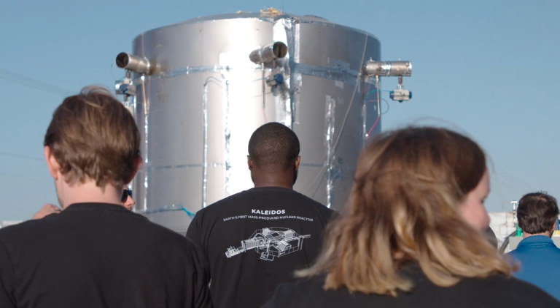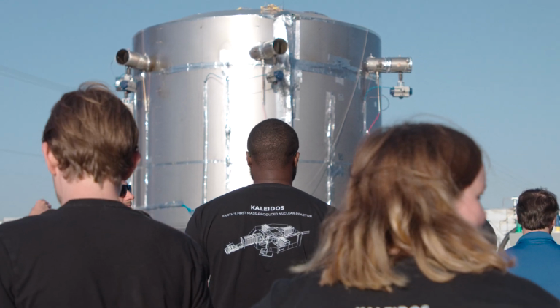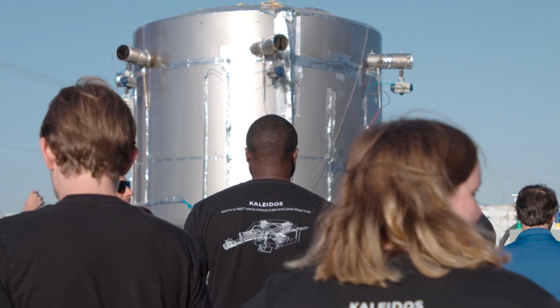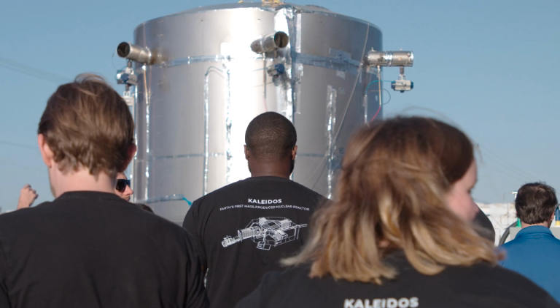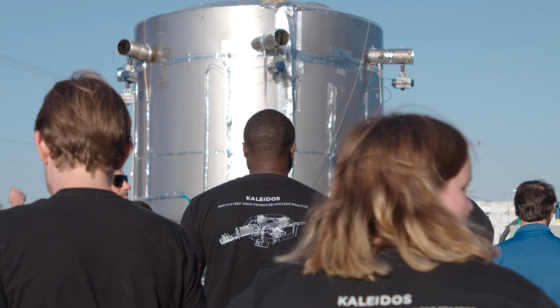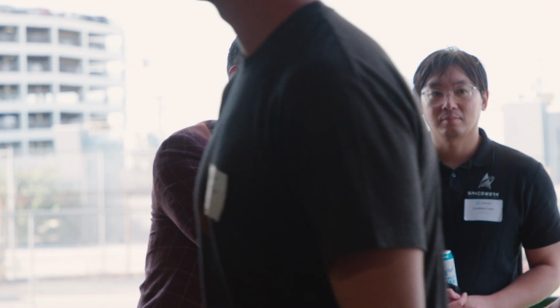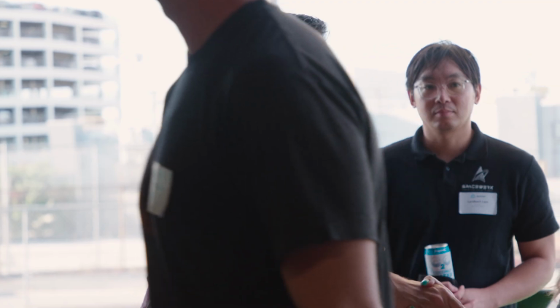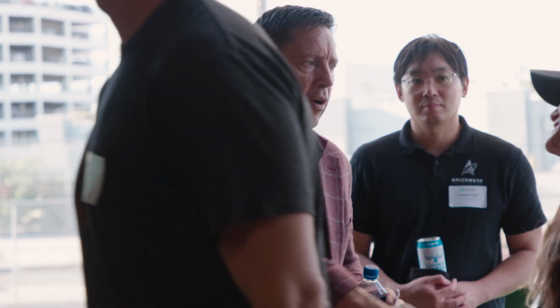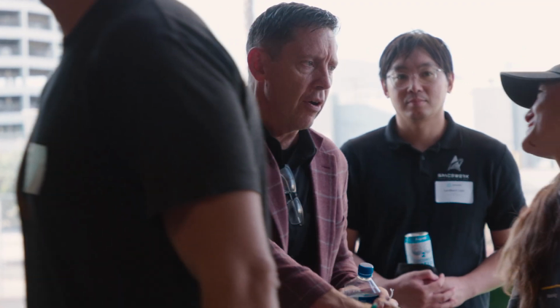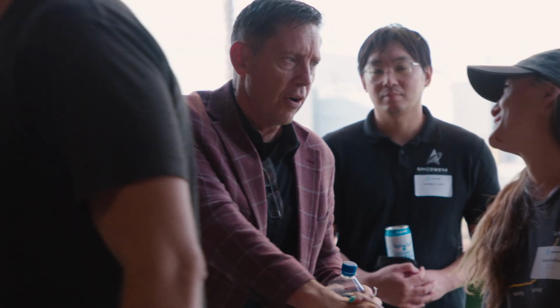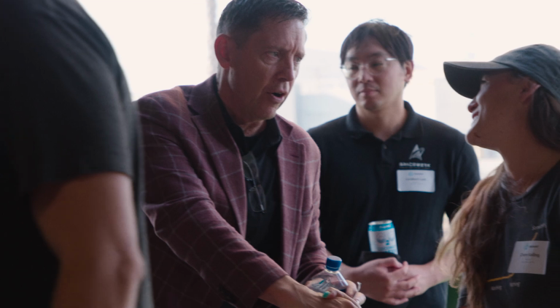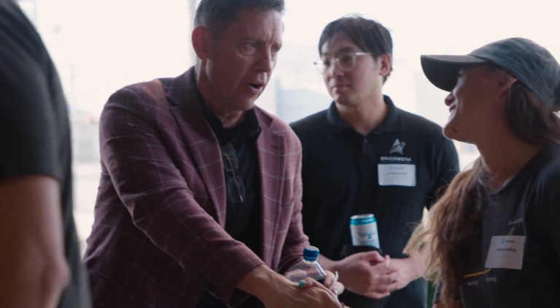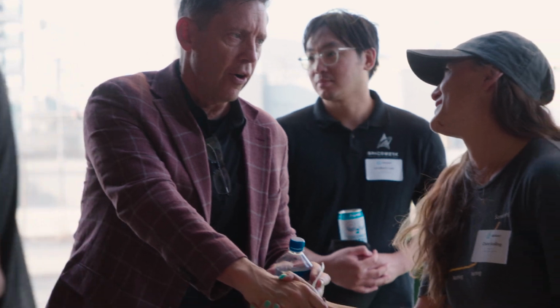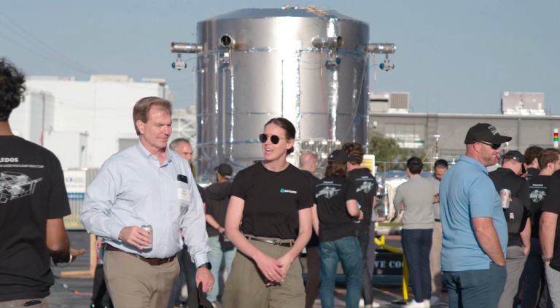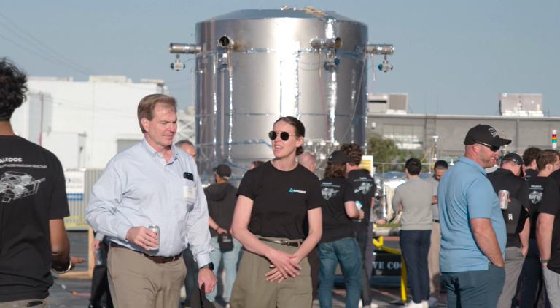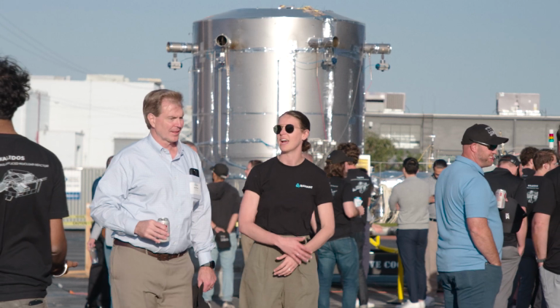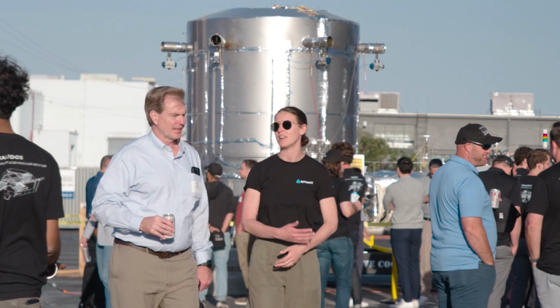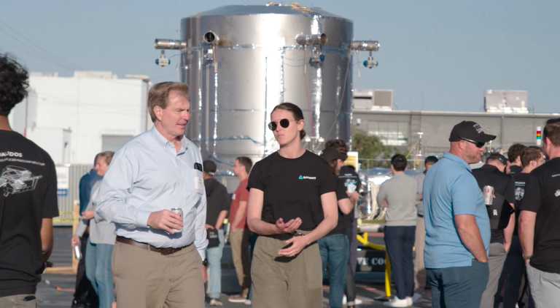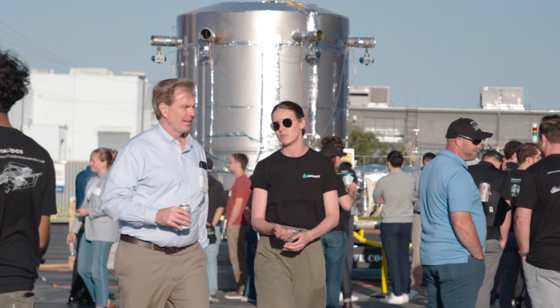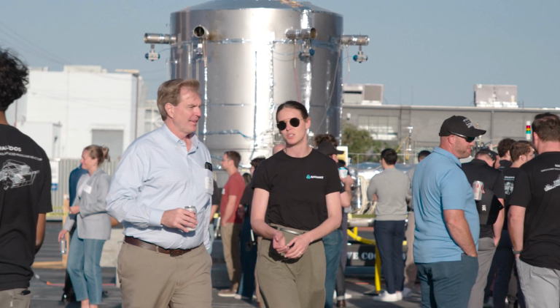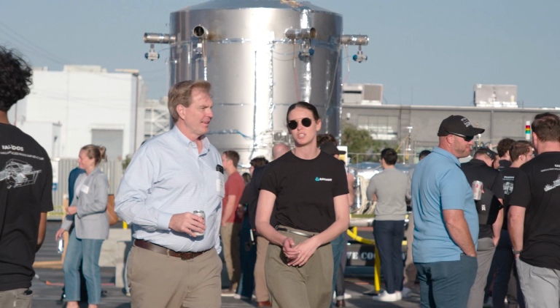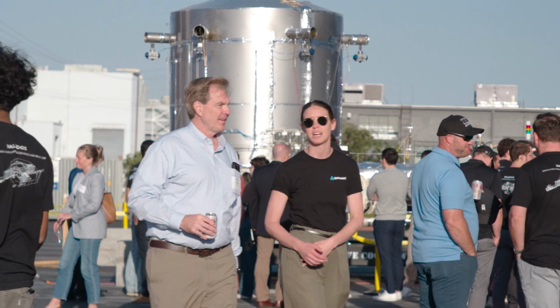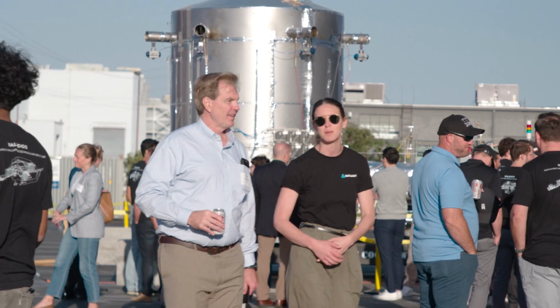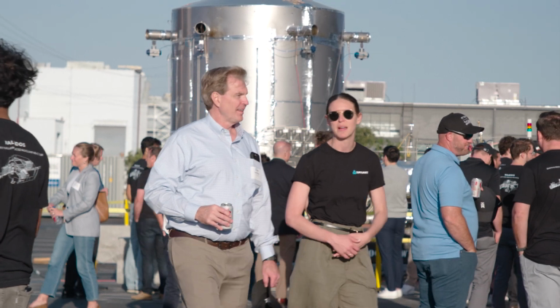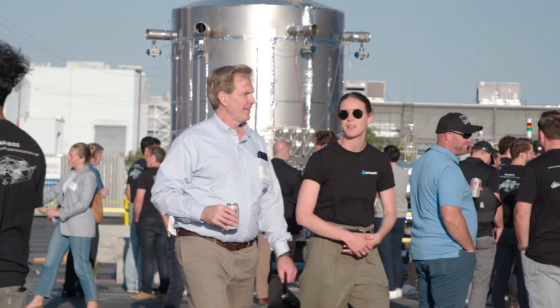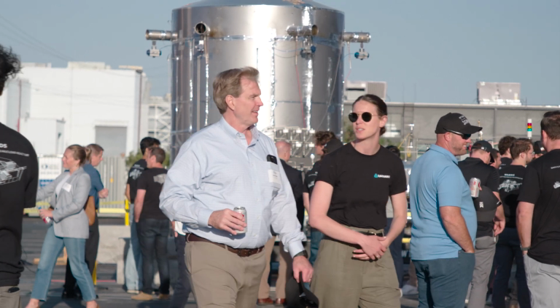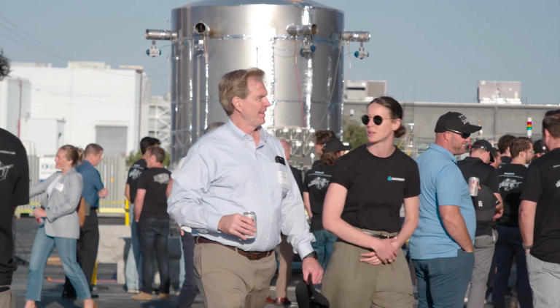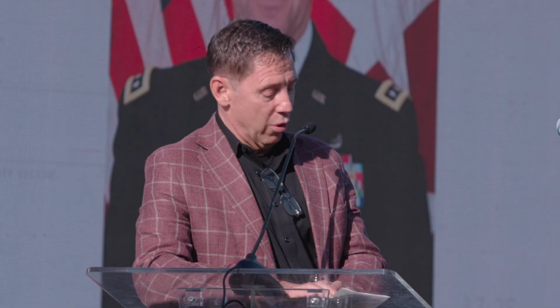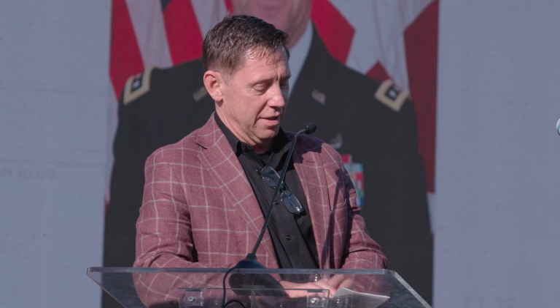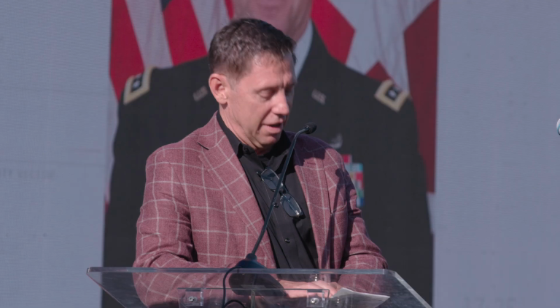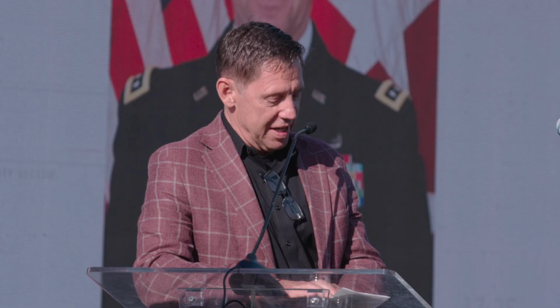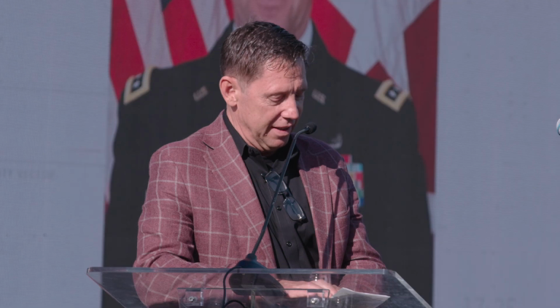We're developing an ability to generate power at the point of need.